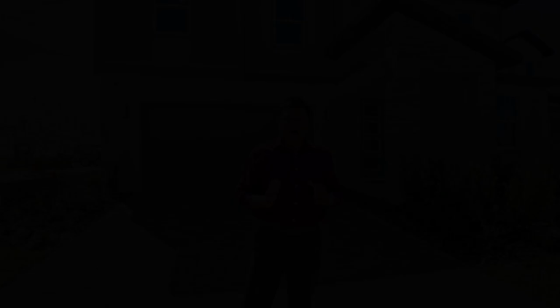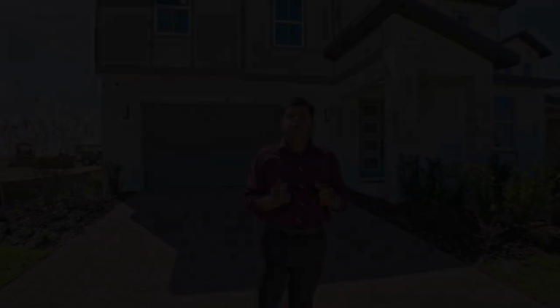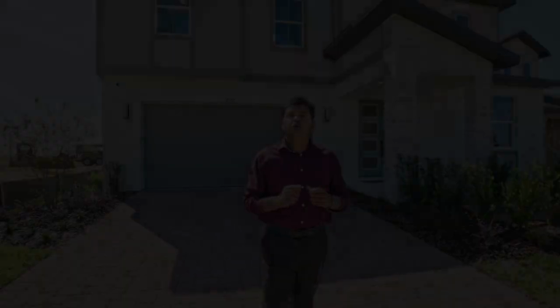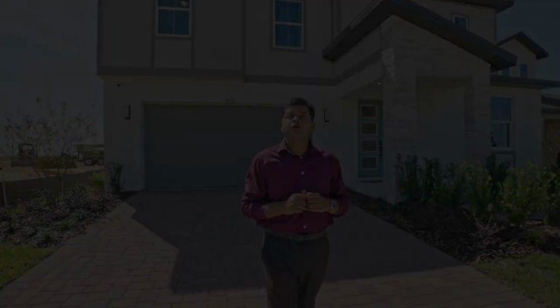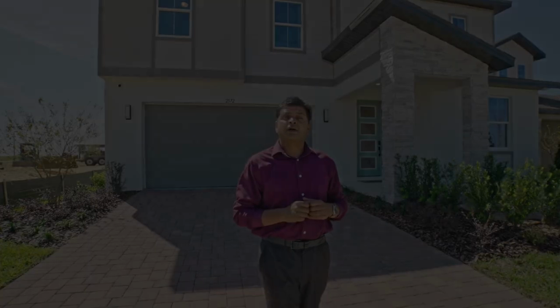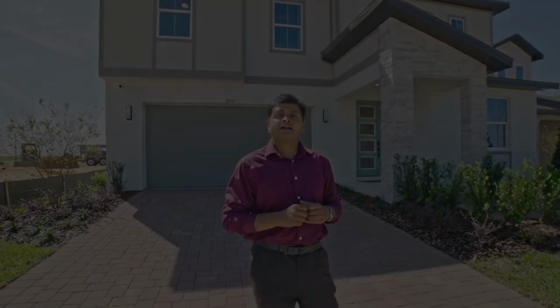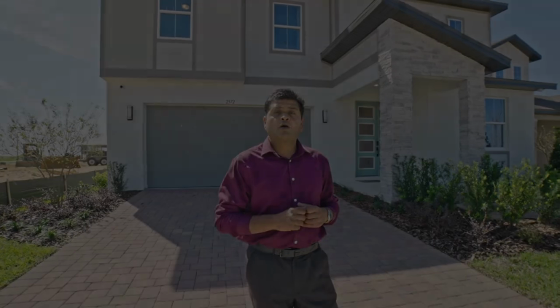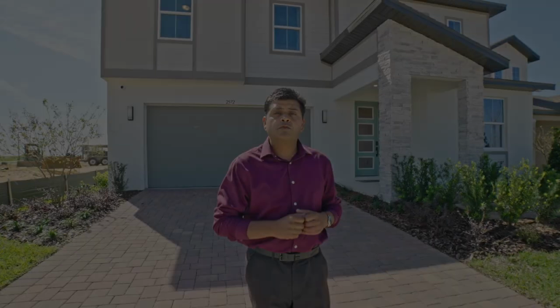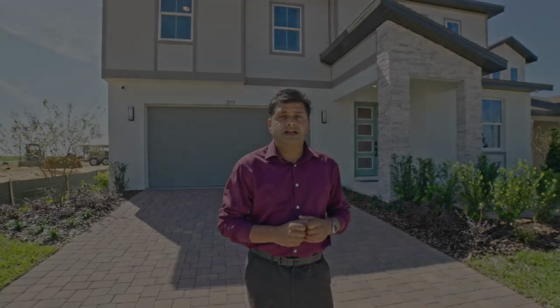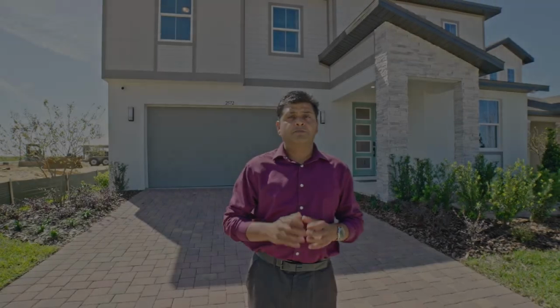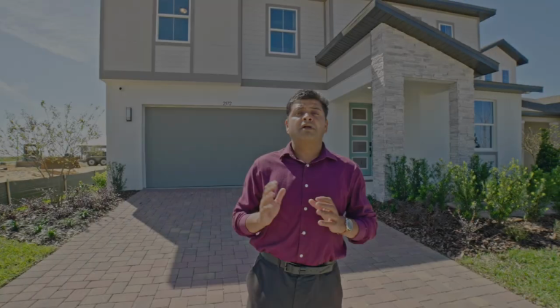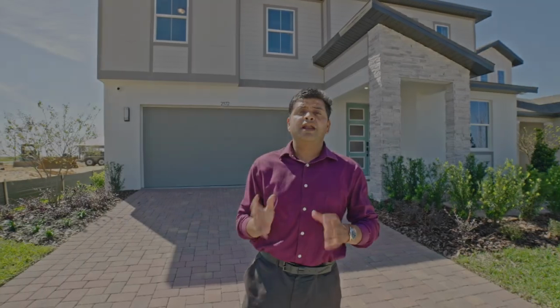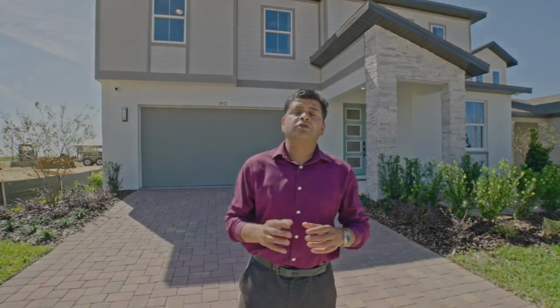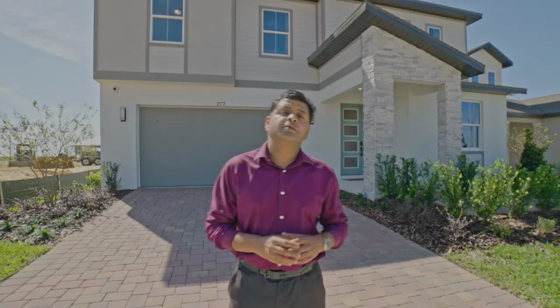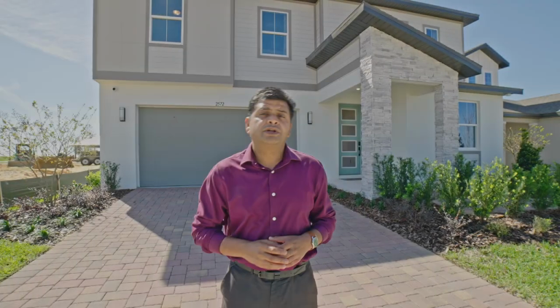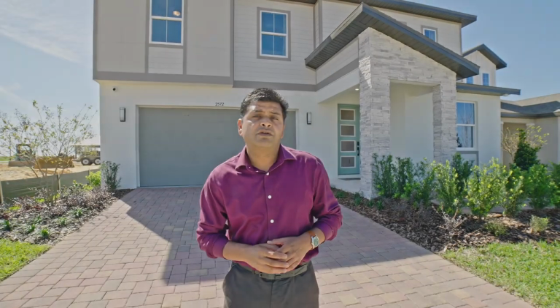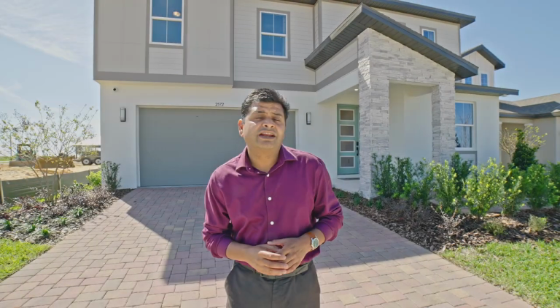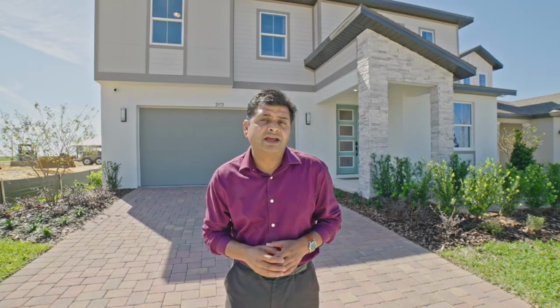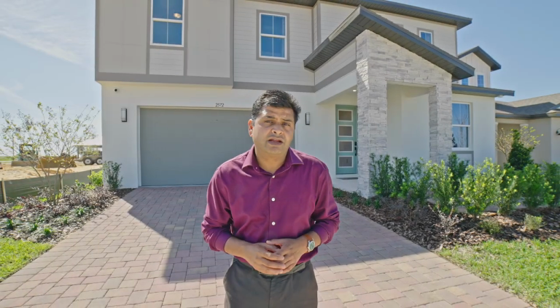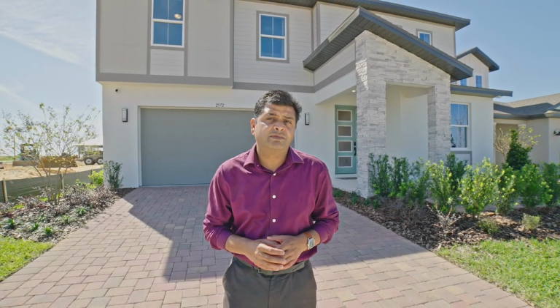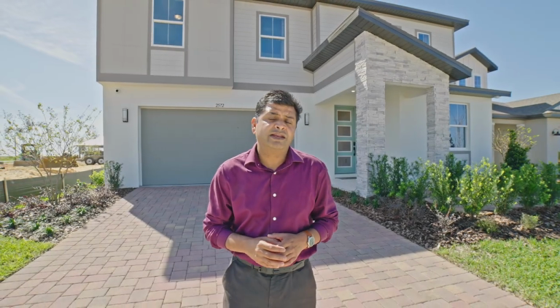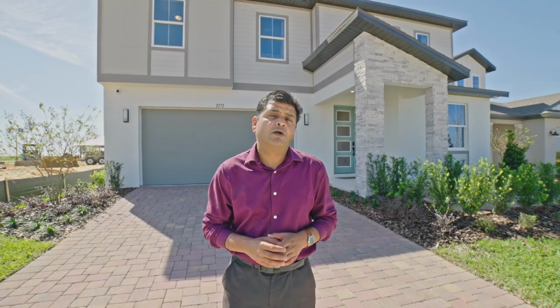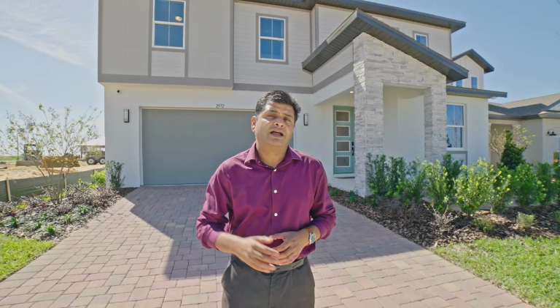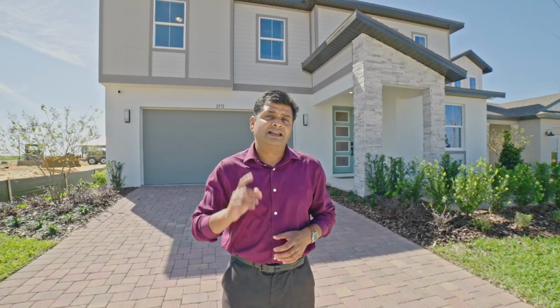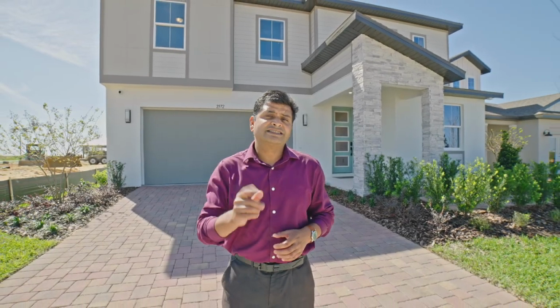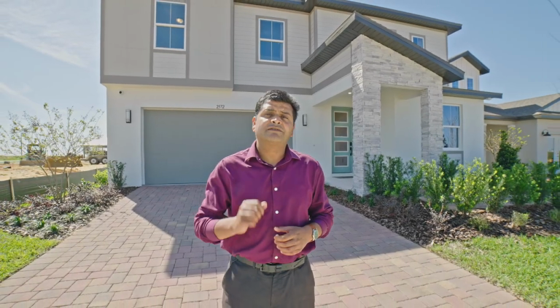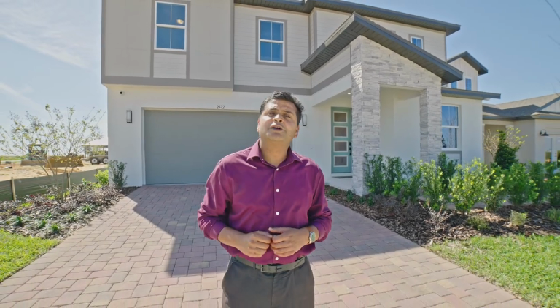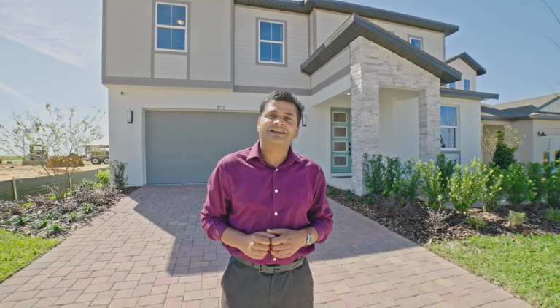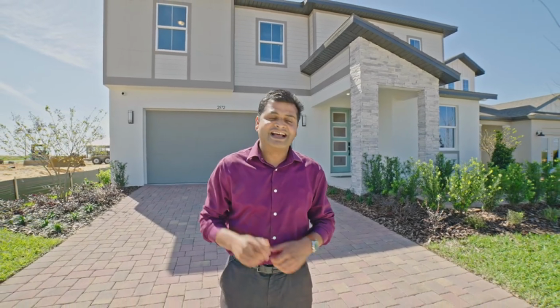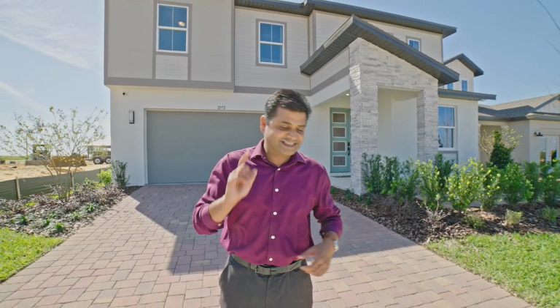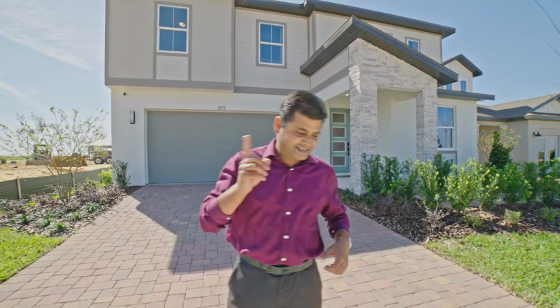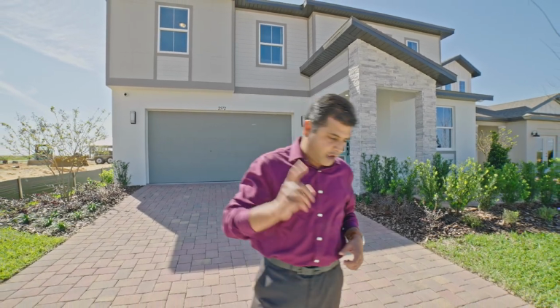A beautiful, bright home in a brand new community right here in Mignola. Let's have a look. Let's go.